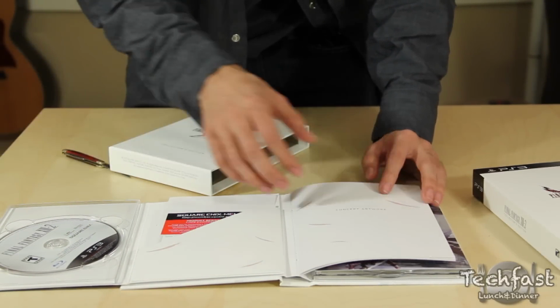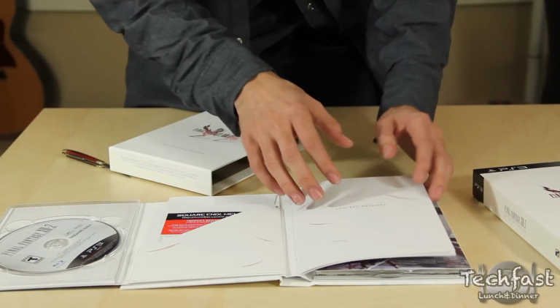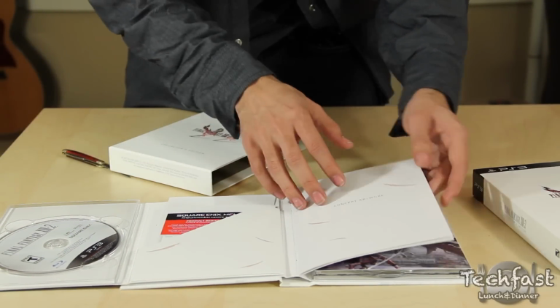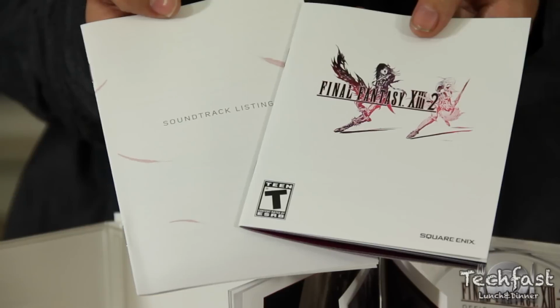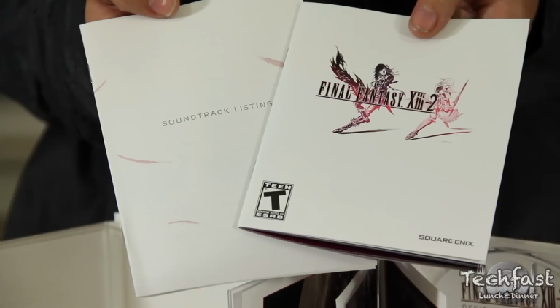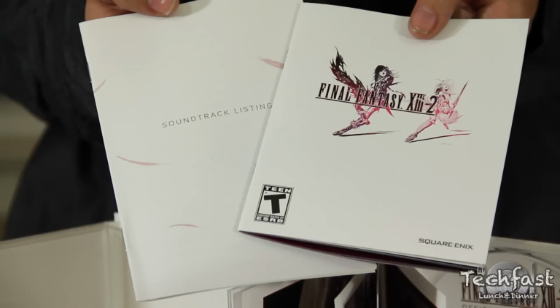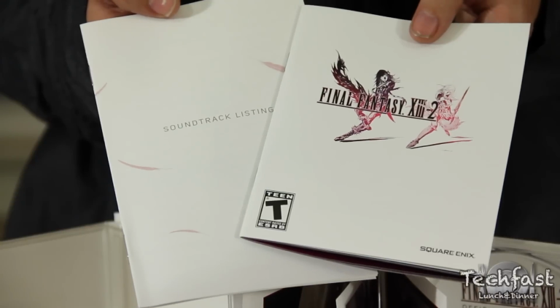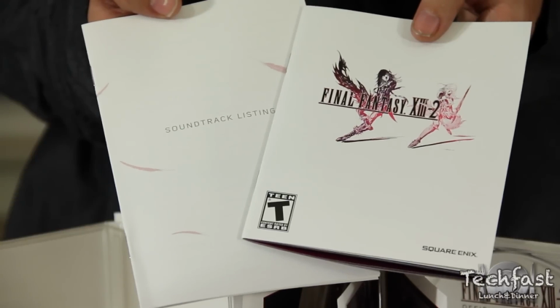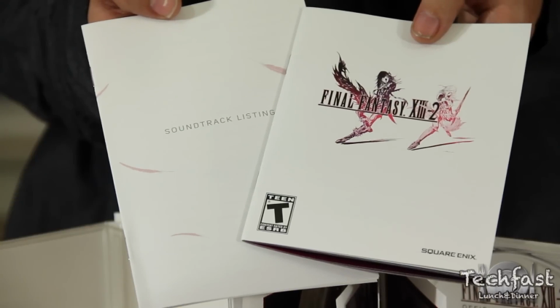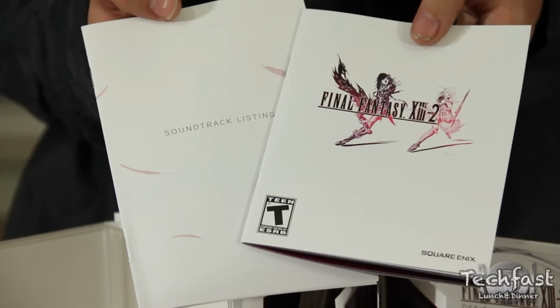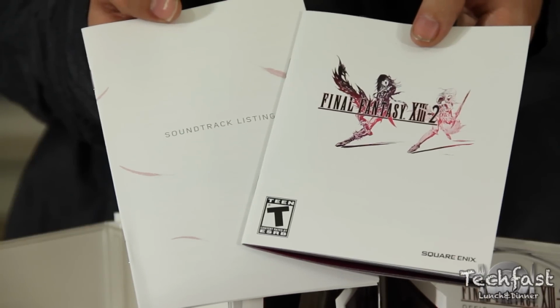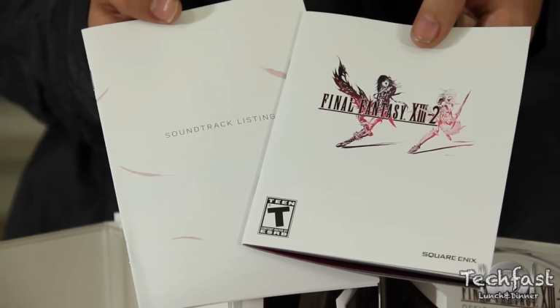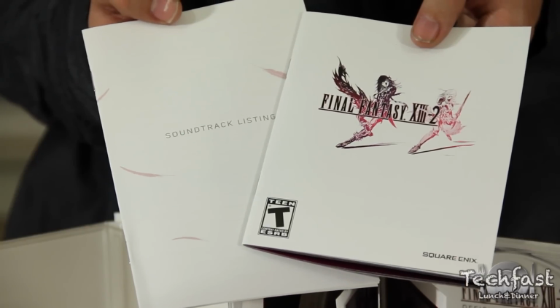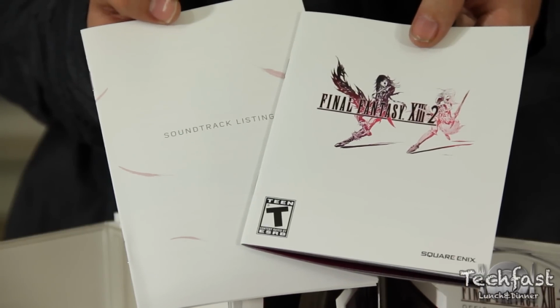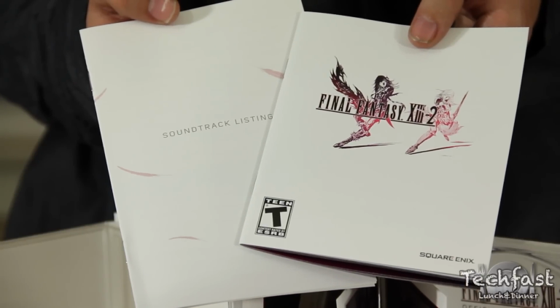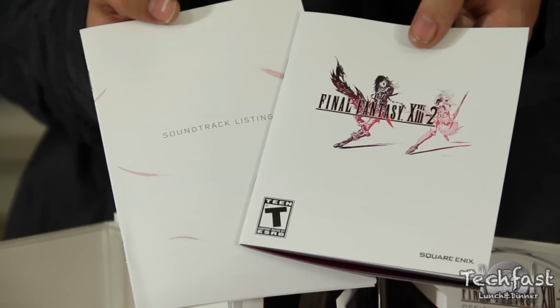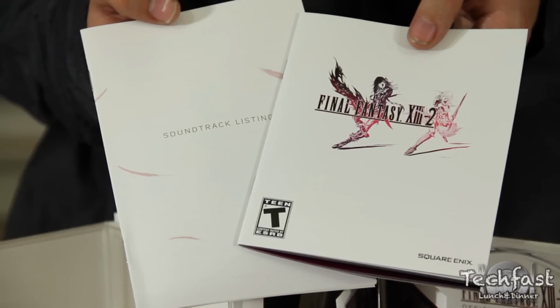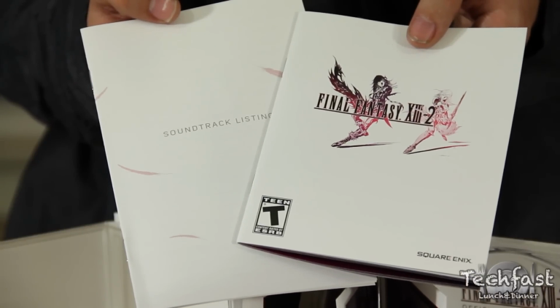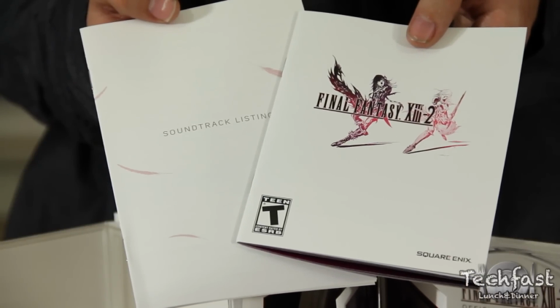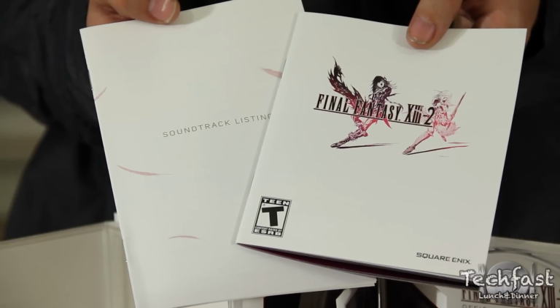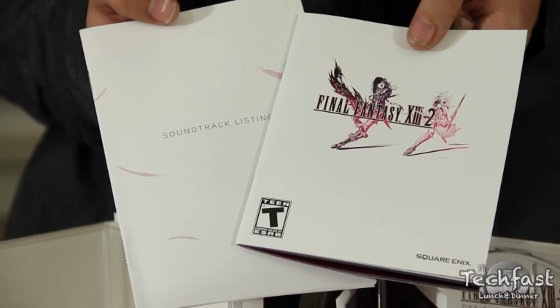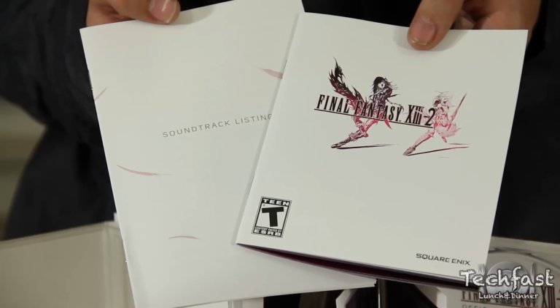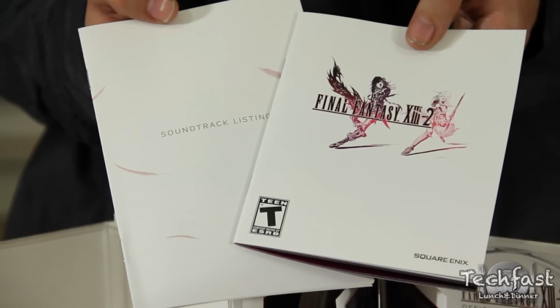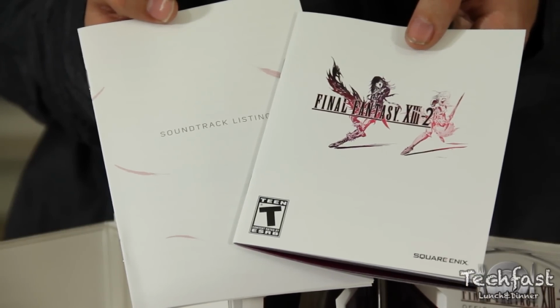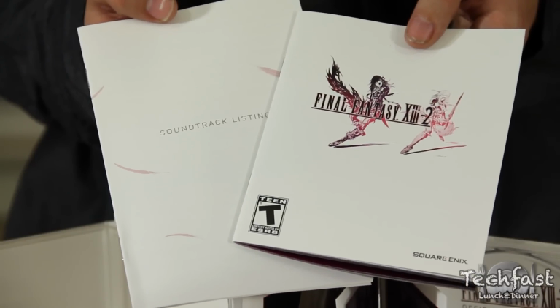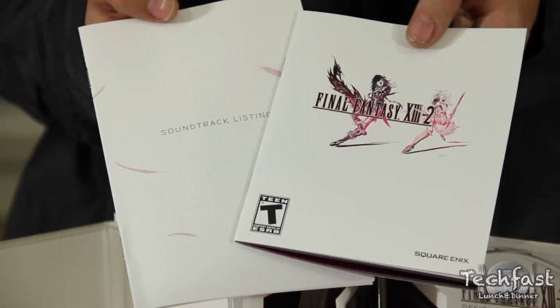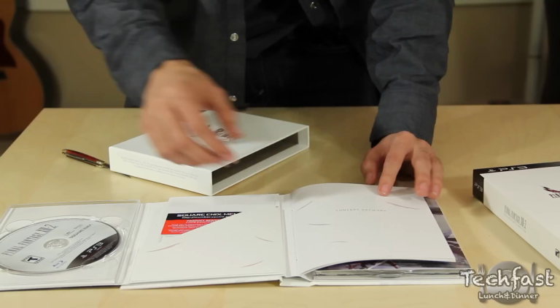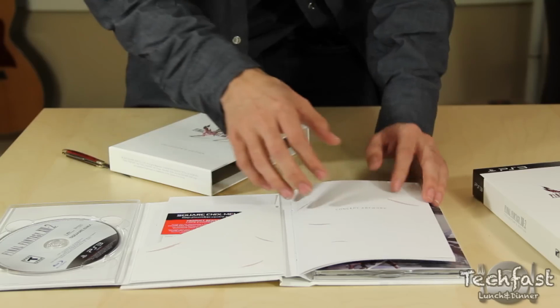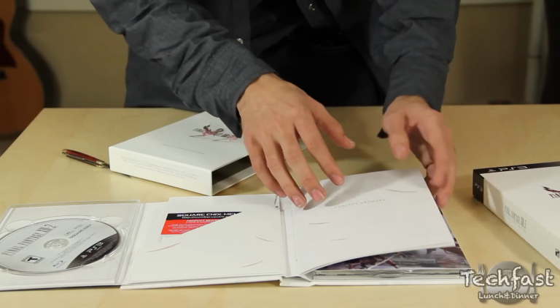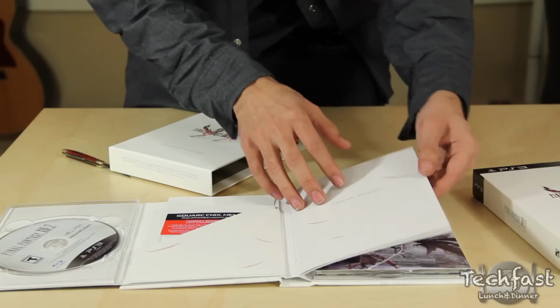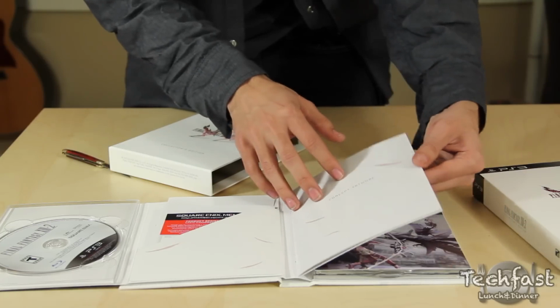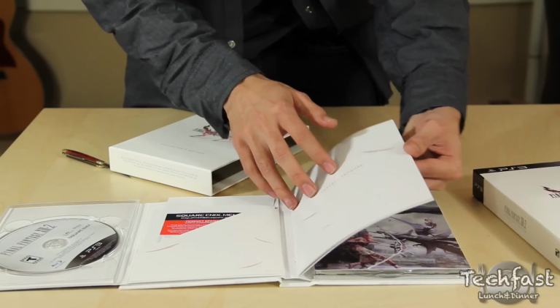Right next to the game itself, we also have the instruction manual, as well as the track listing for the game's soundtrack, which we'll get to in just a moment.